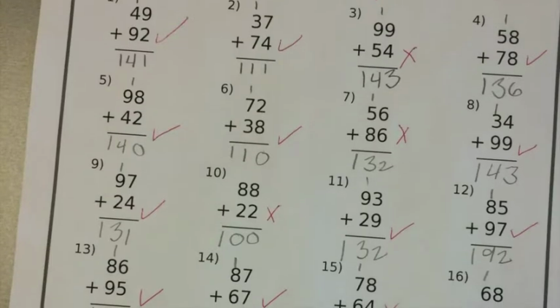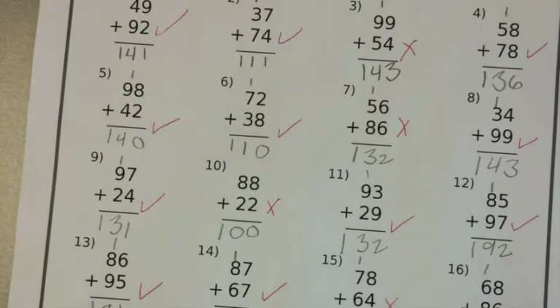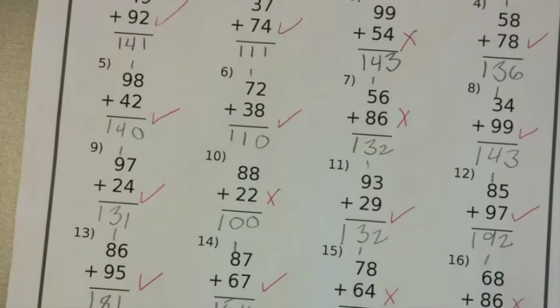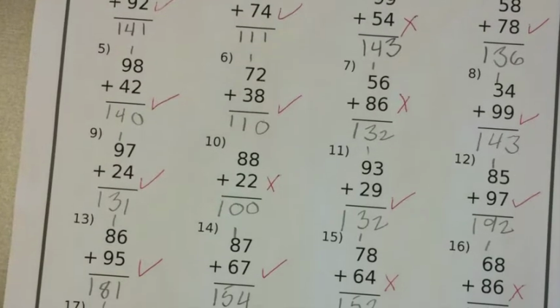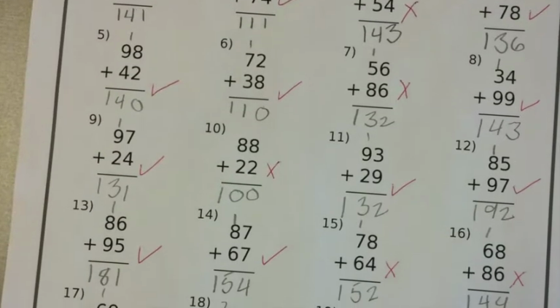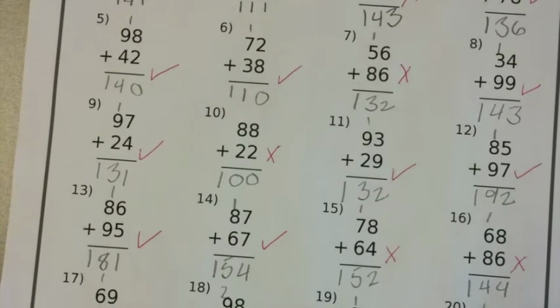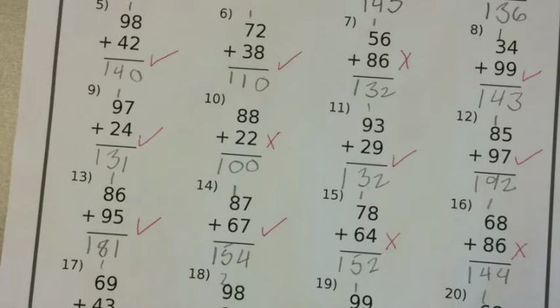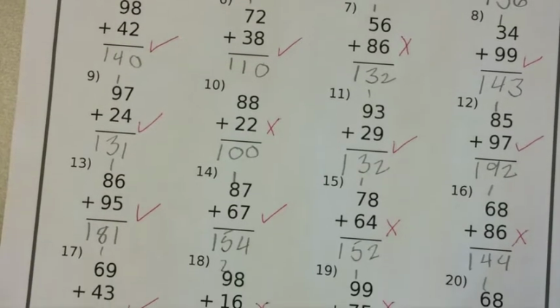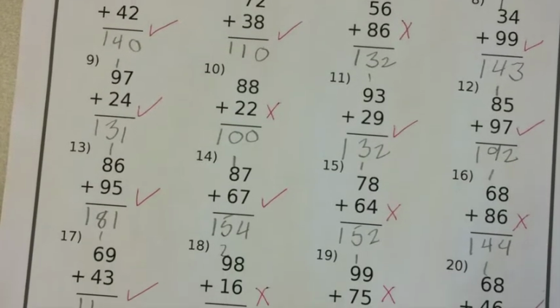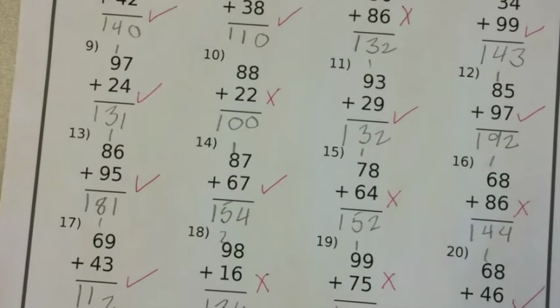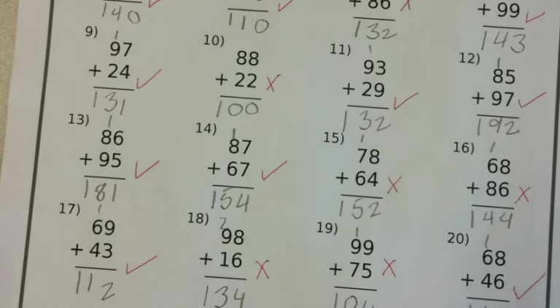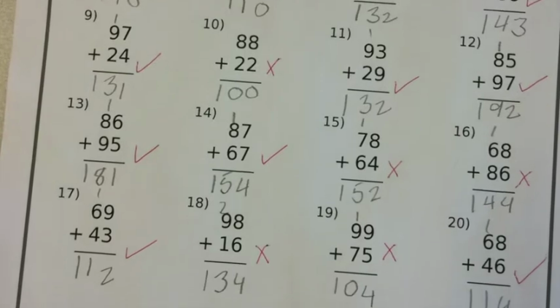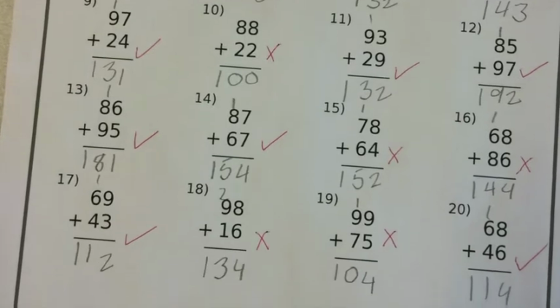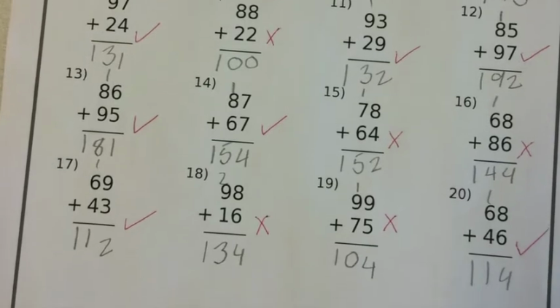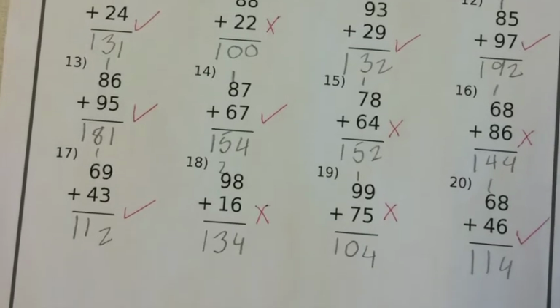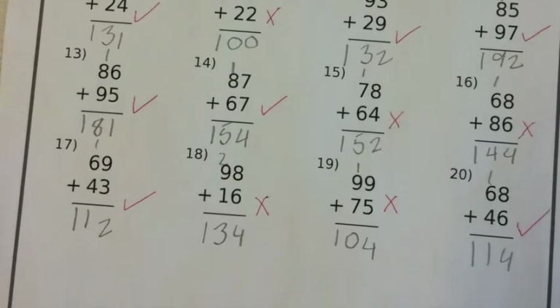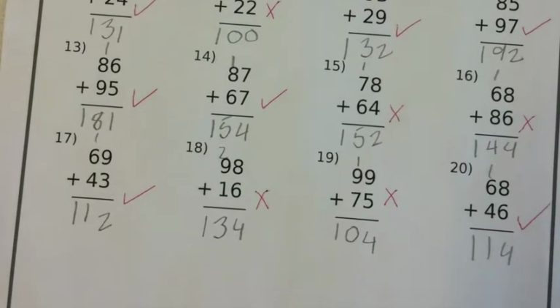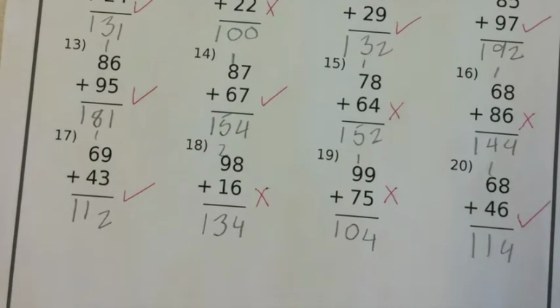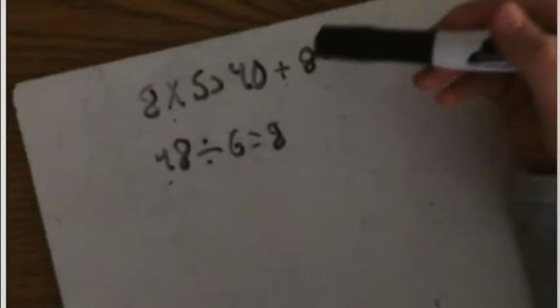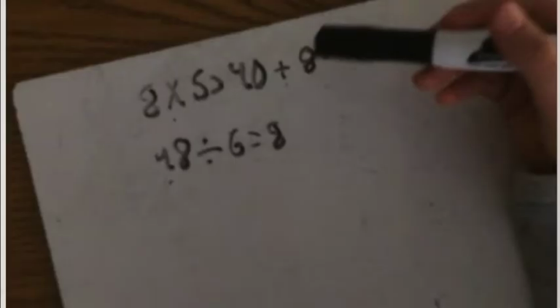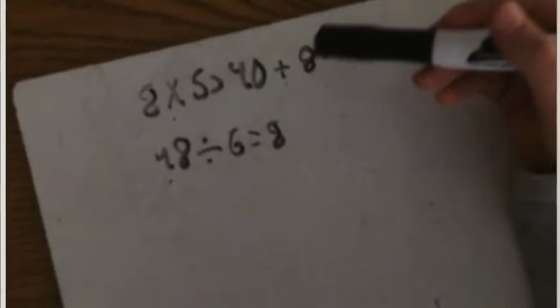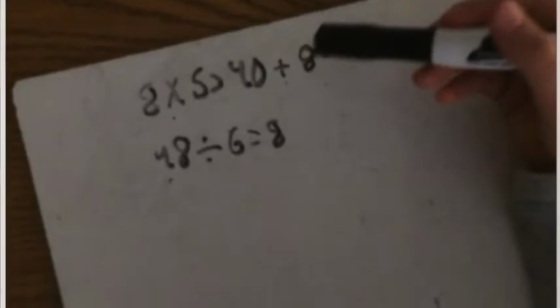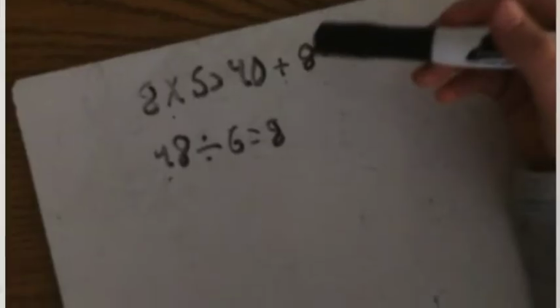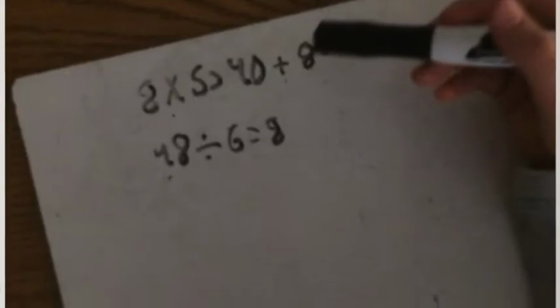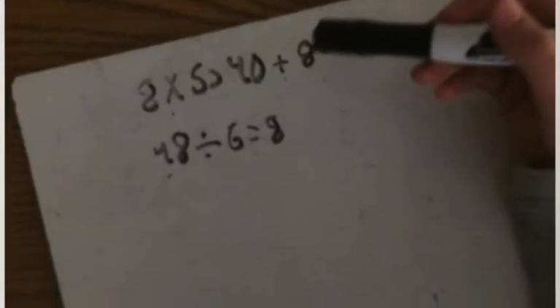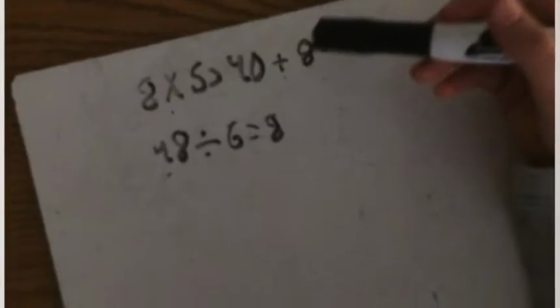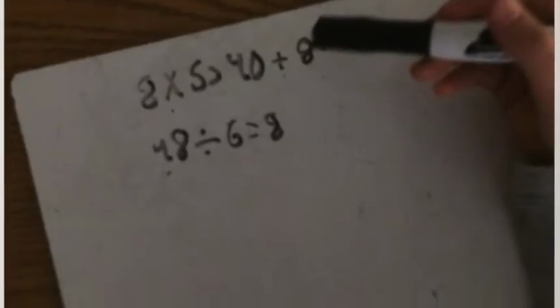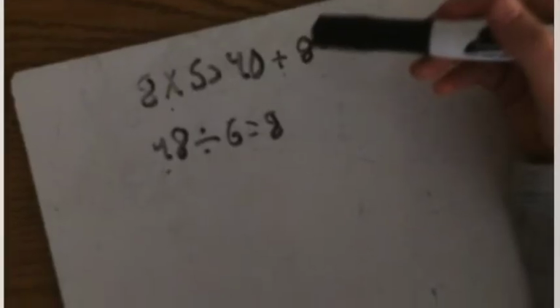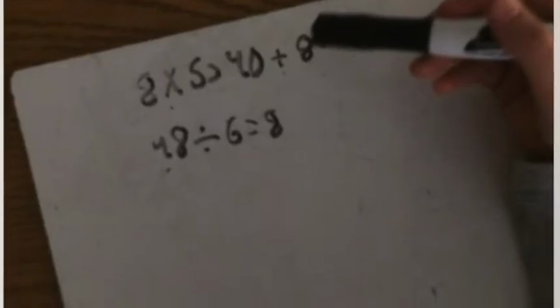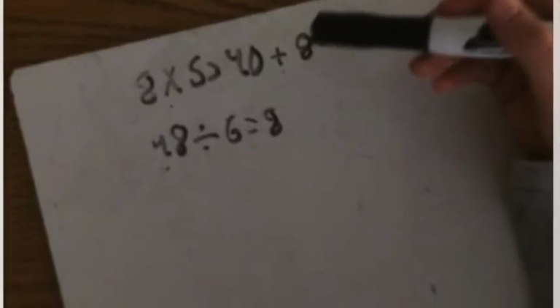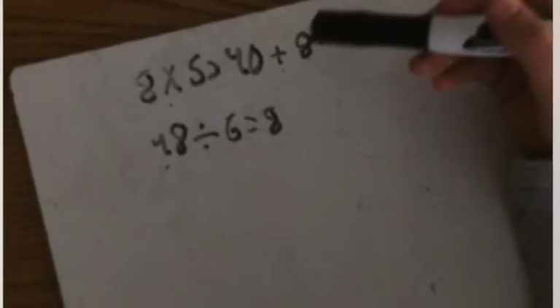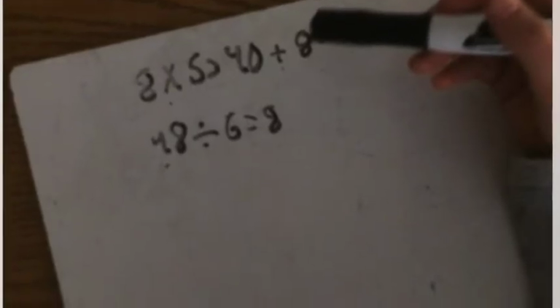Learning in mathematics is changing in a way that's shifting the focus from students giving answers and the teacher telling whether they are right or wrong, to students giving answers and then proving how they know they are correct.